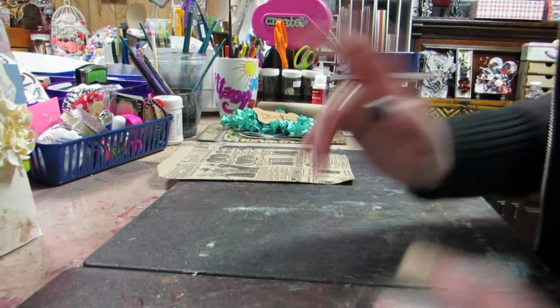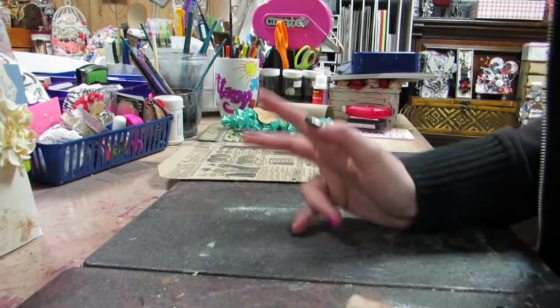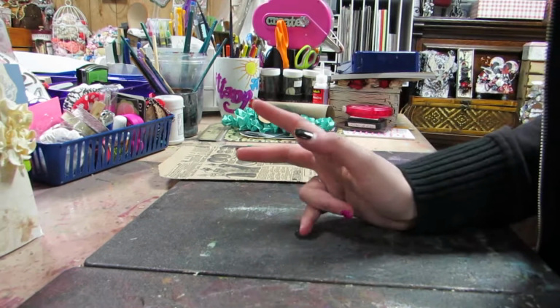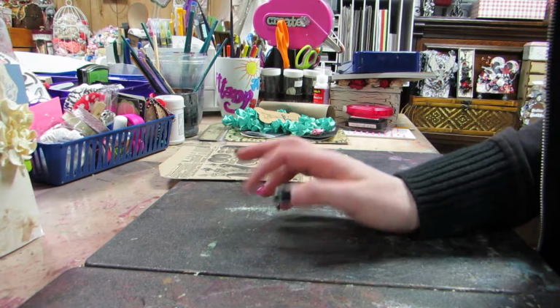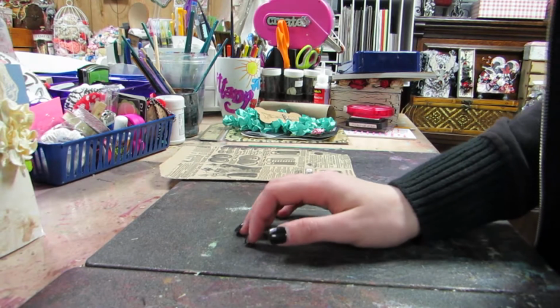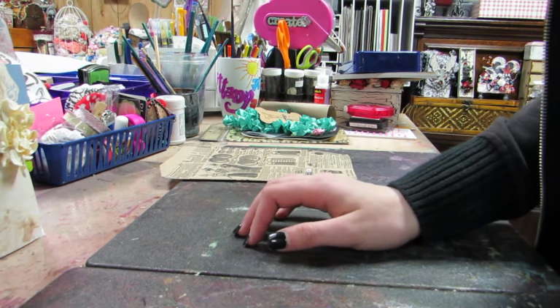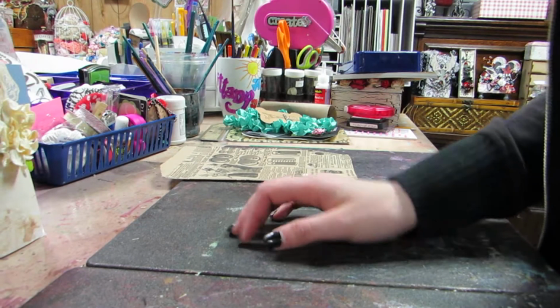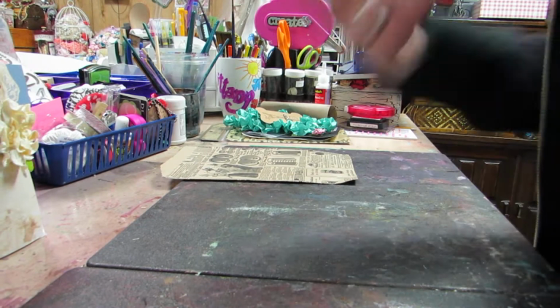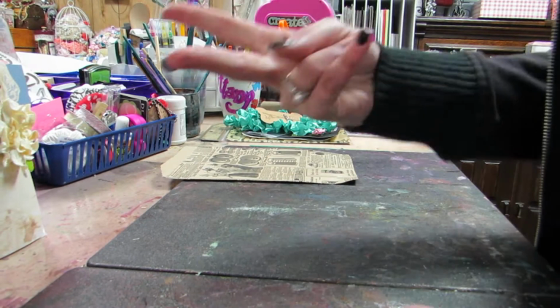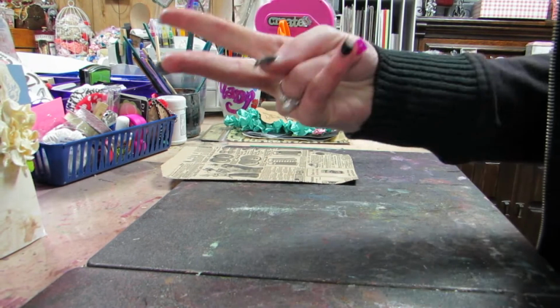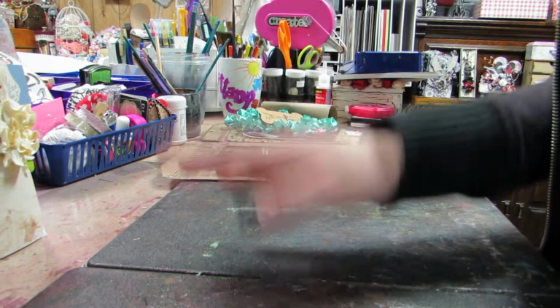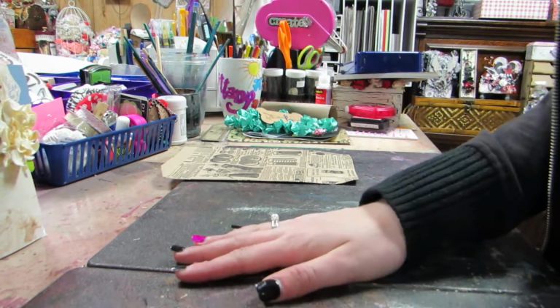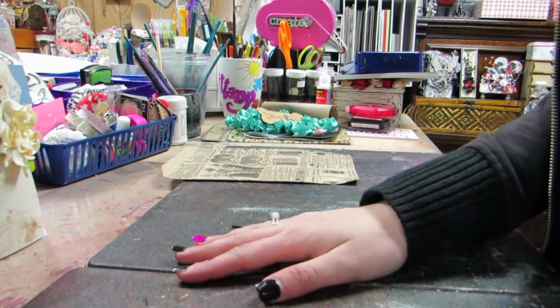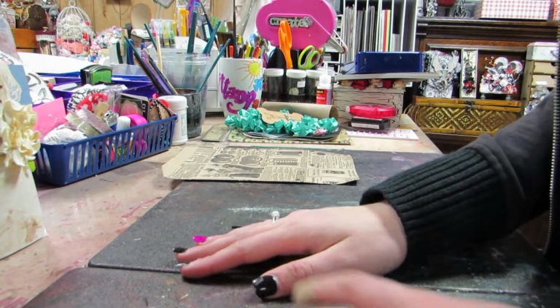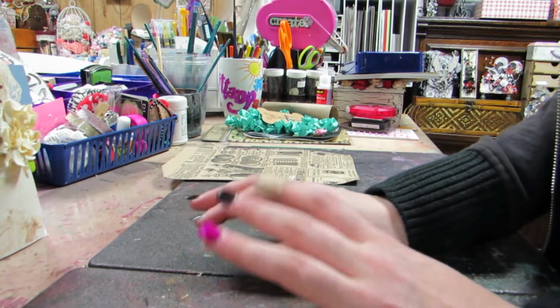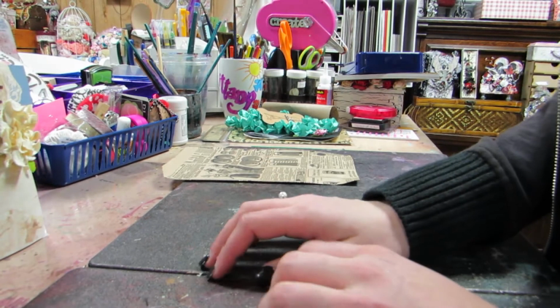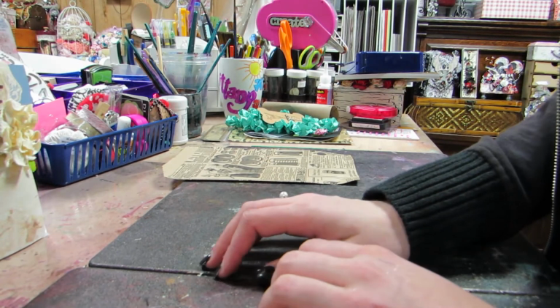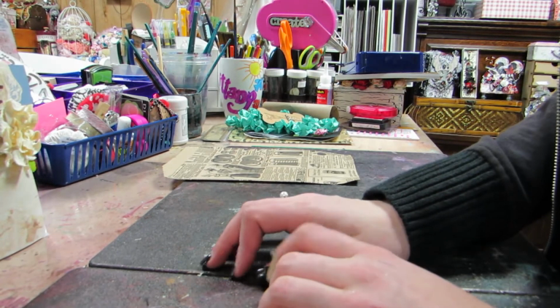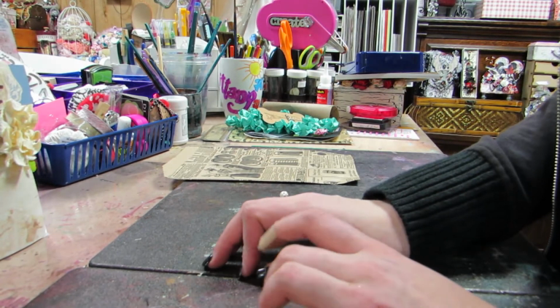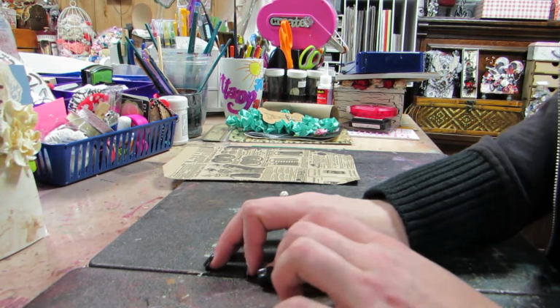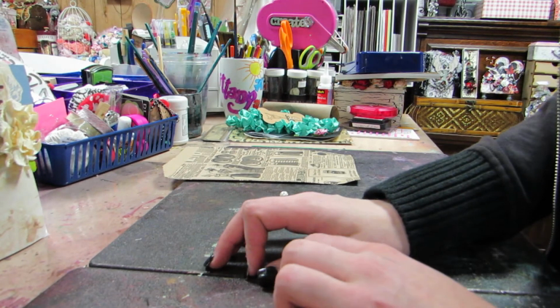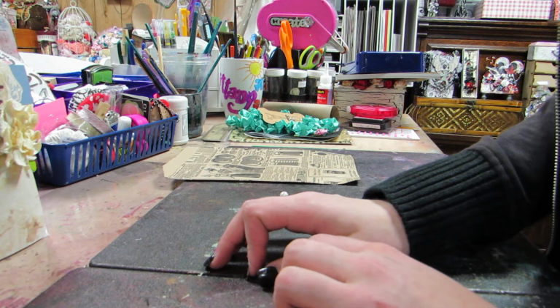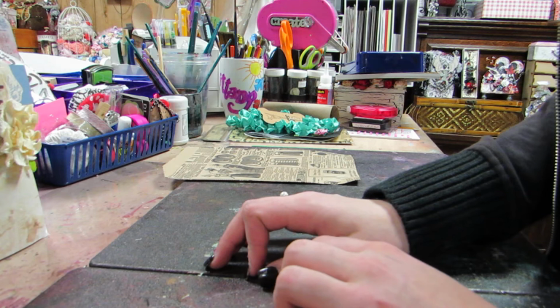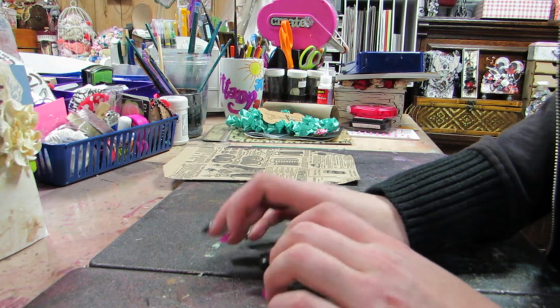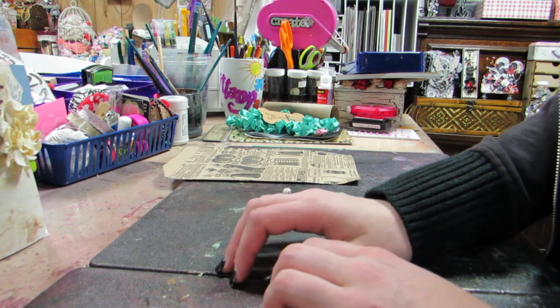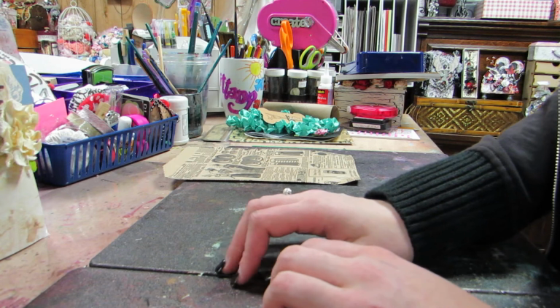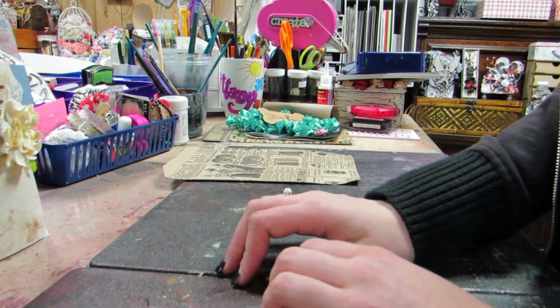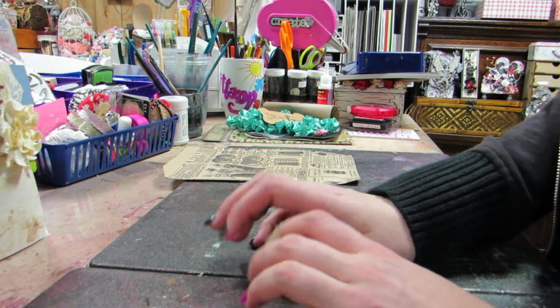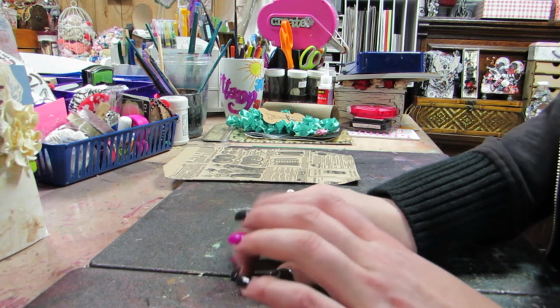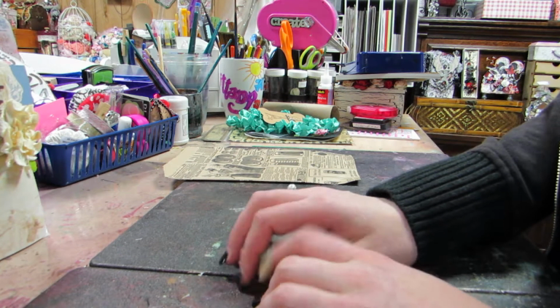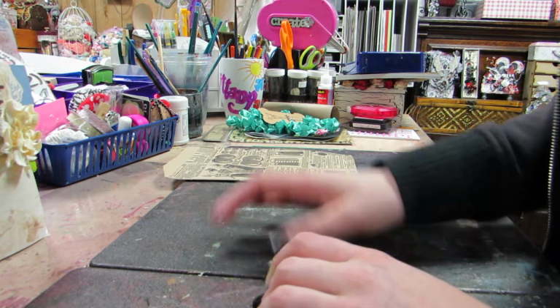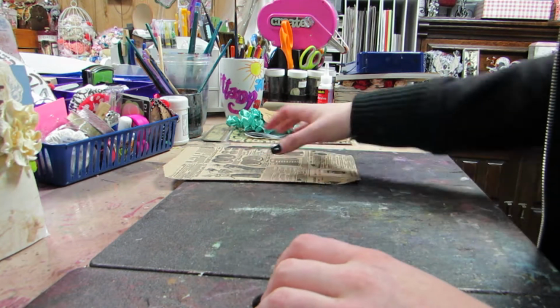Hi y'all, it's Brandon Spinnettration. Second time I'm recording this. So this is the metal and ice embellishment swap on my scrap room.